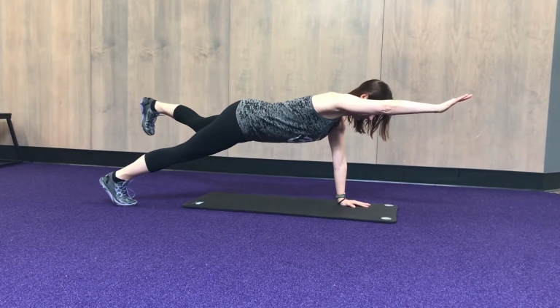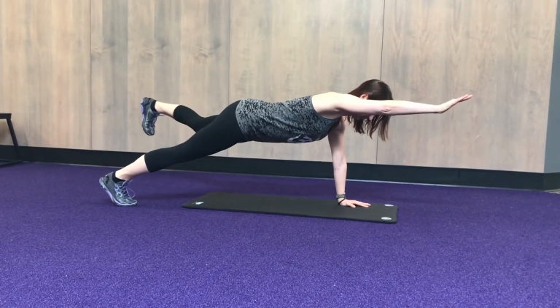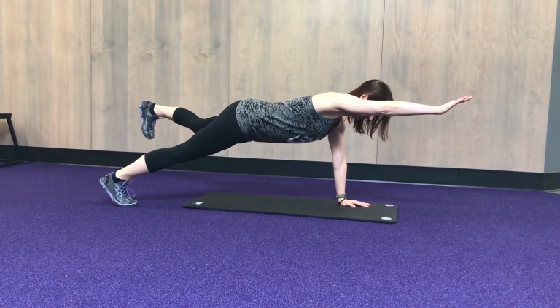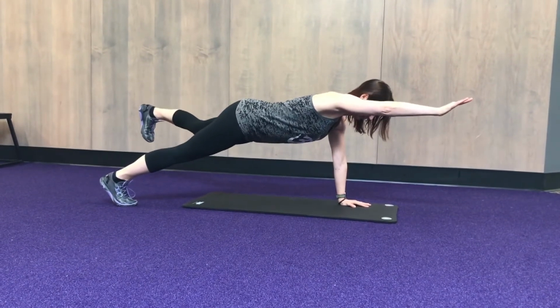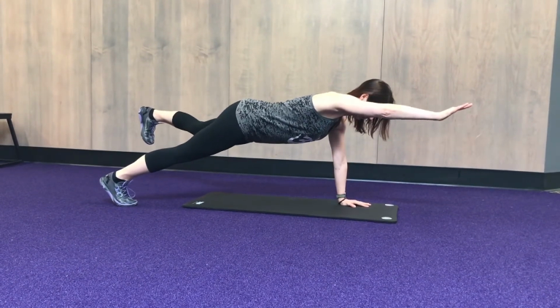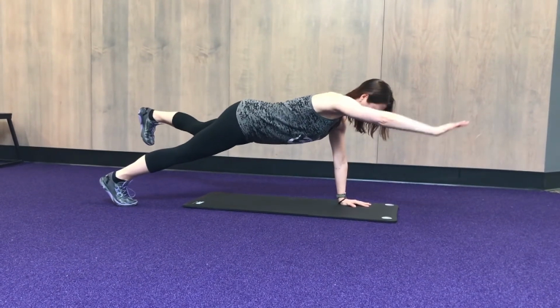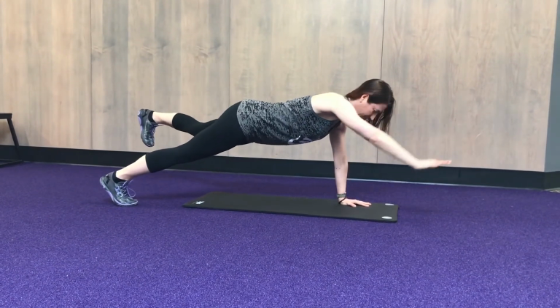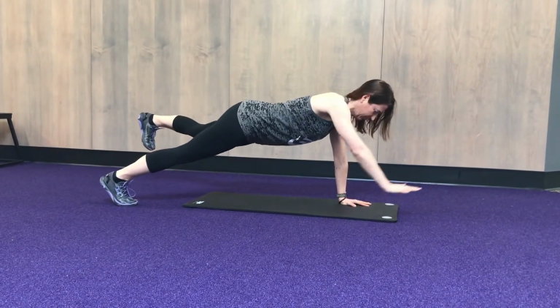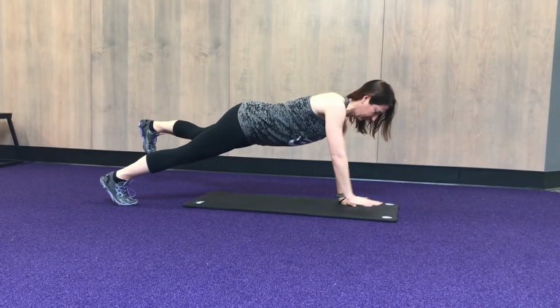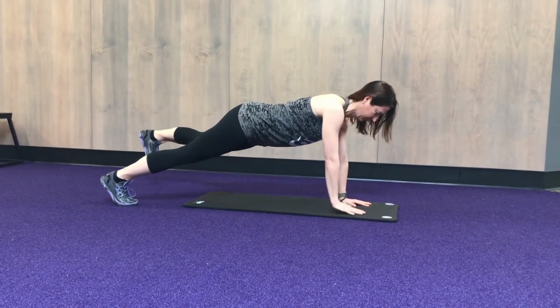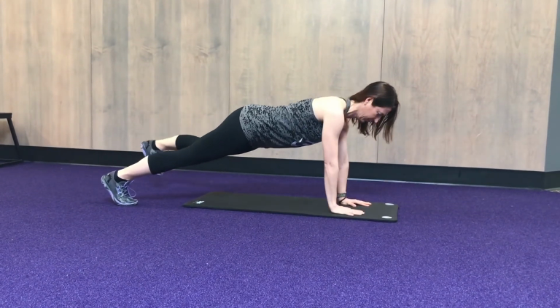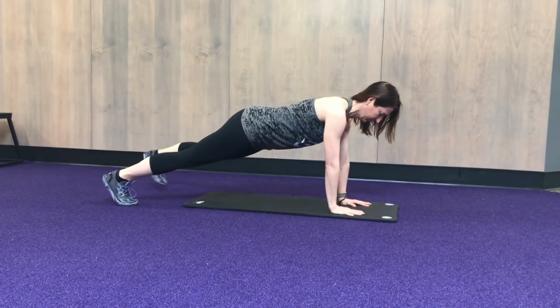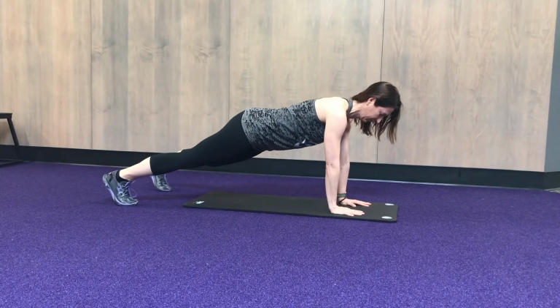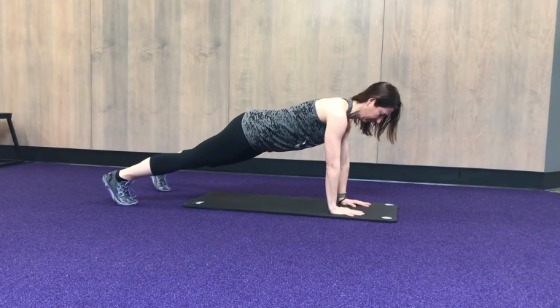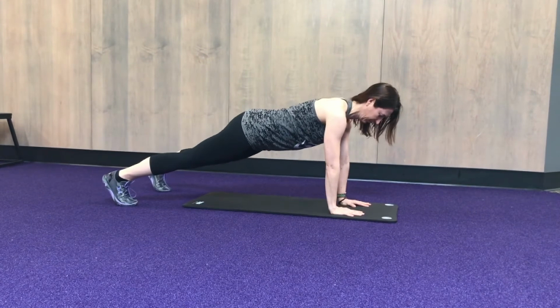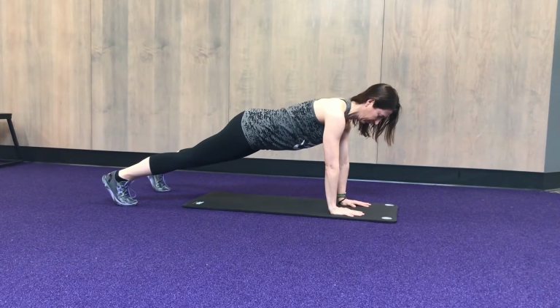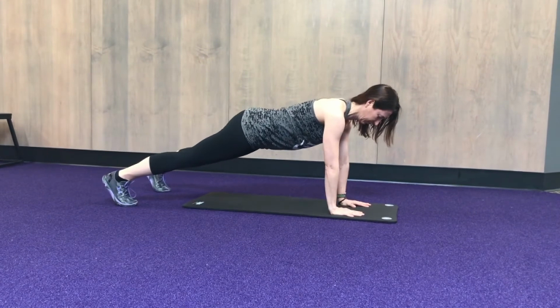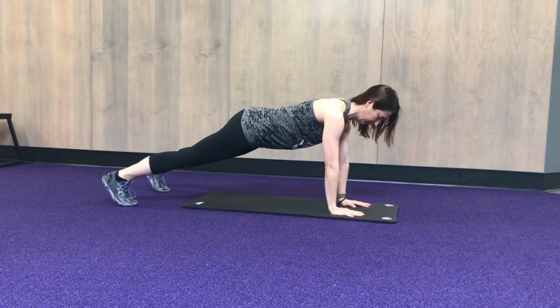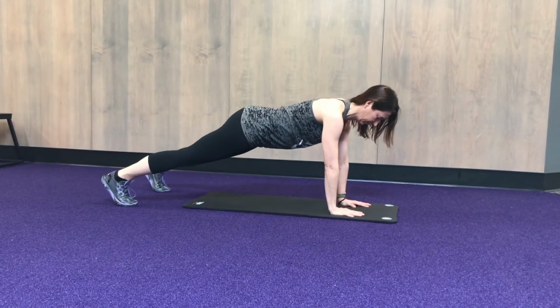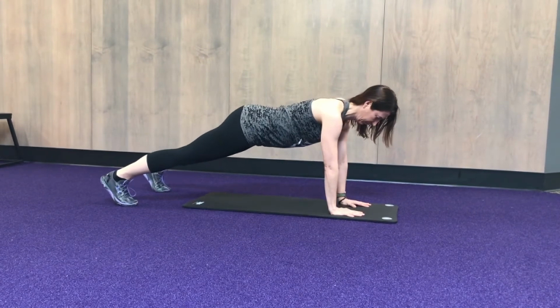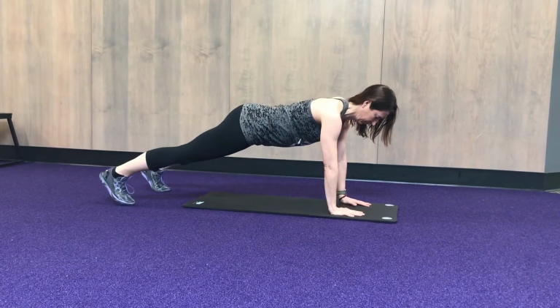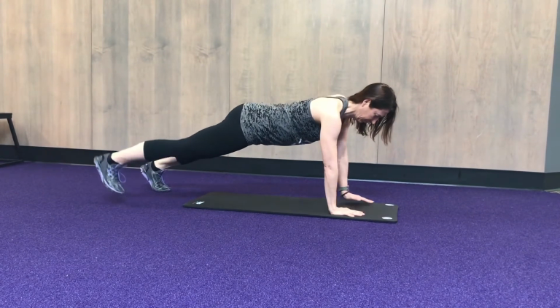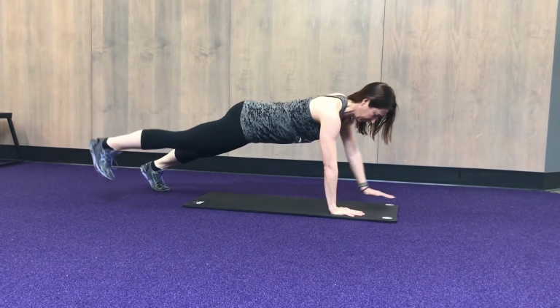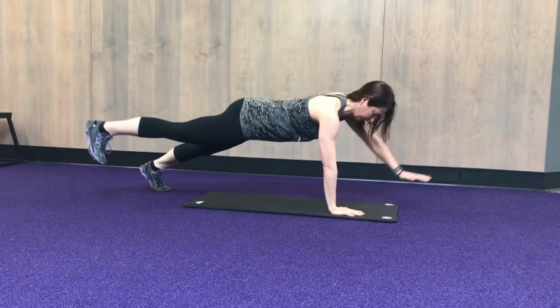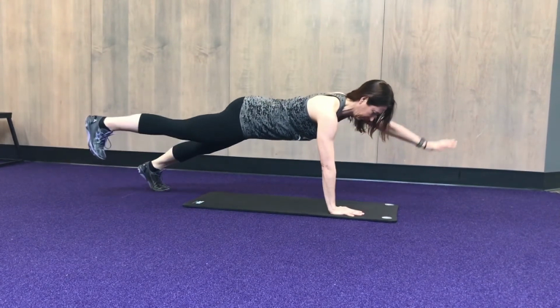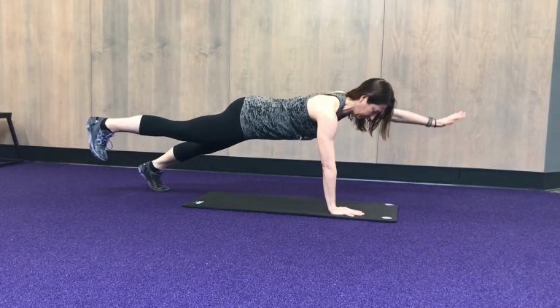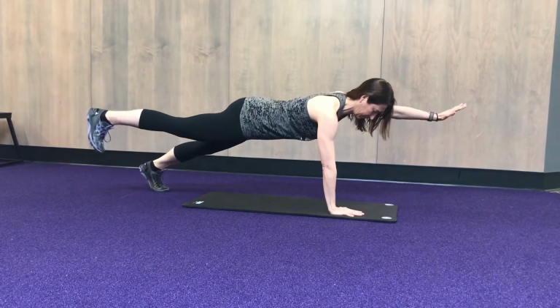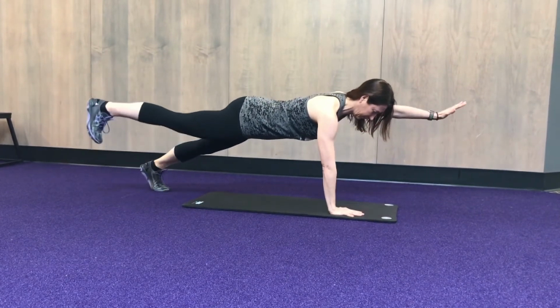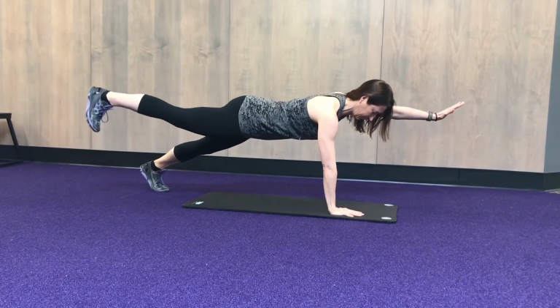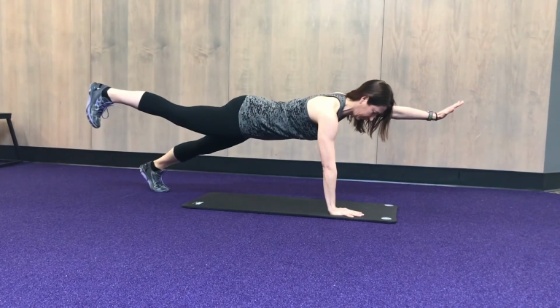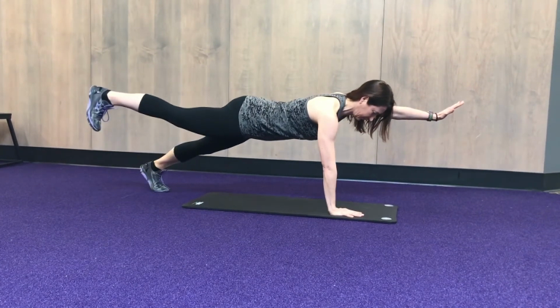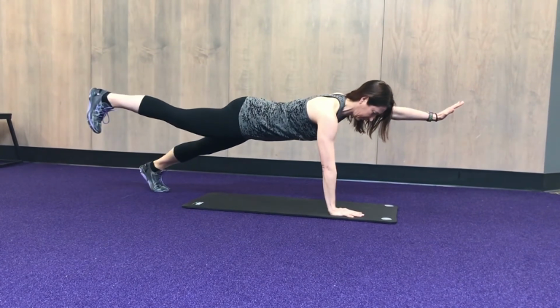Stop by the office and let us know if you have any questions on some better ways to work on core stability.